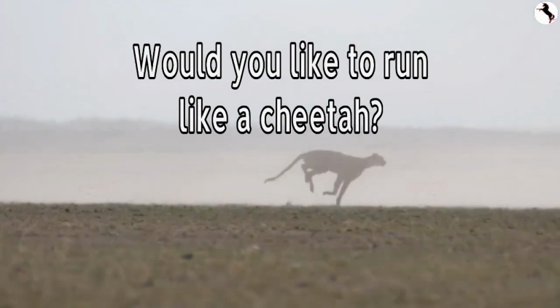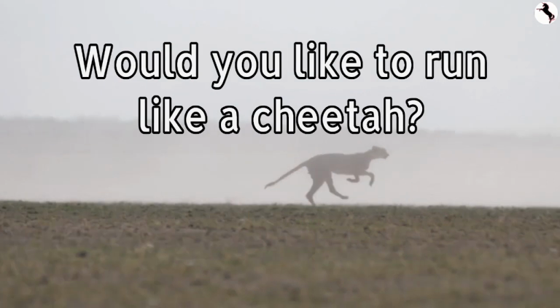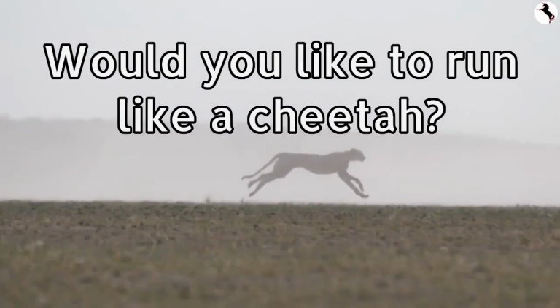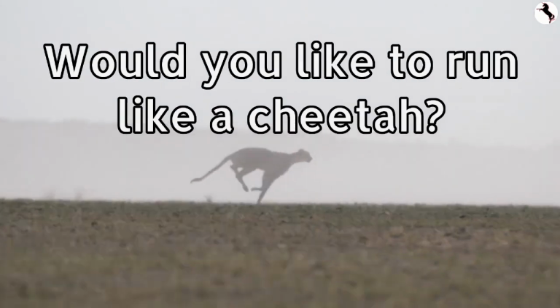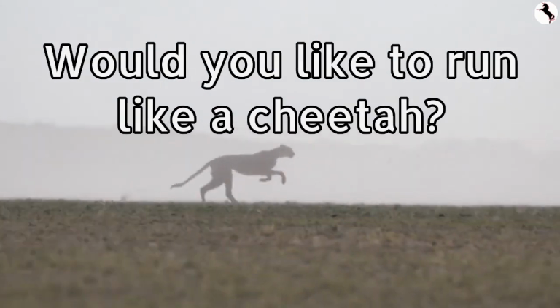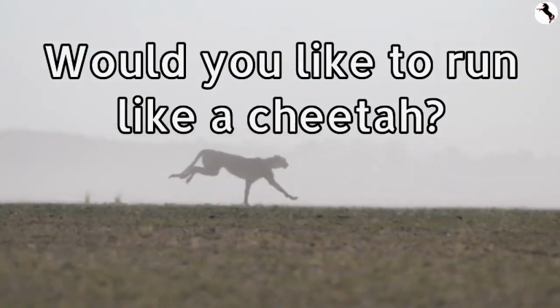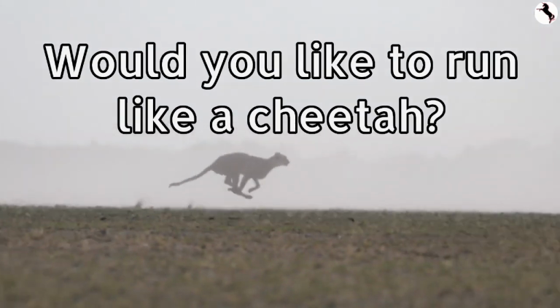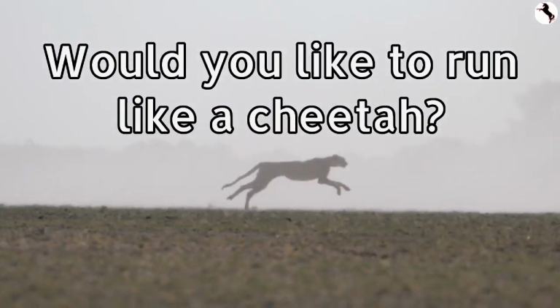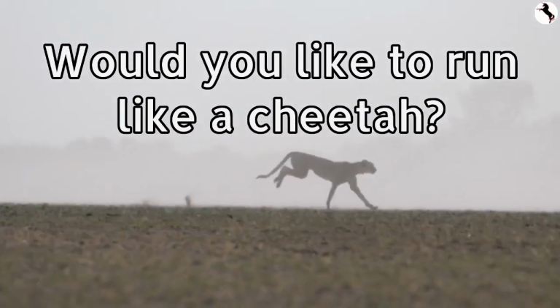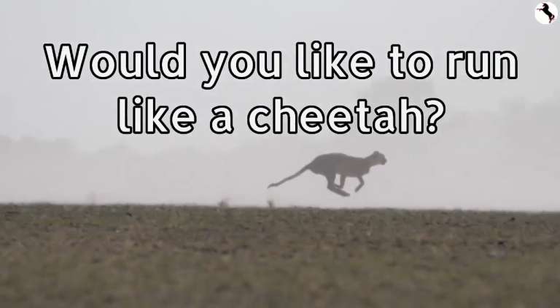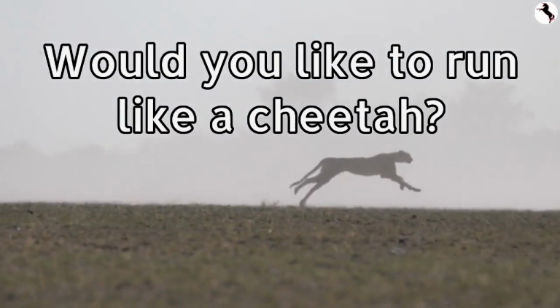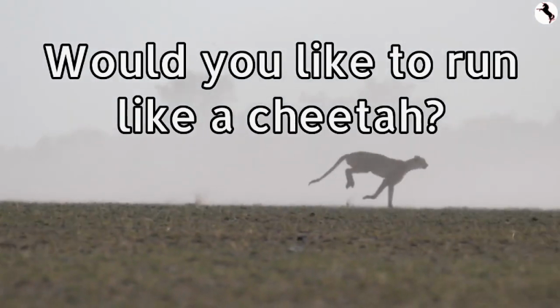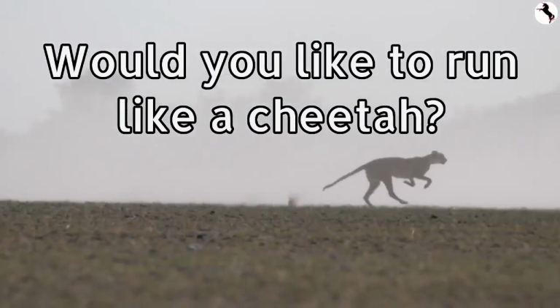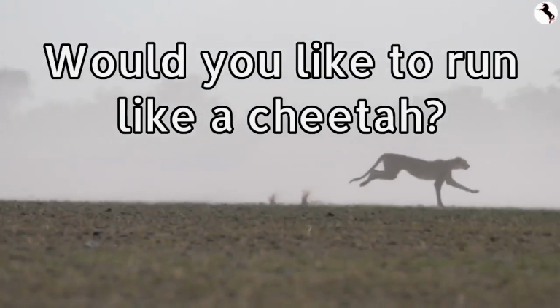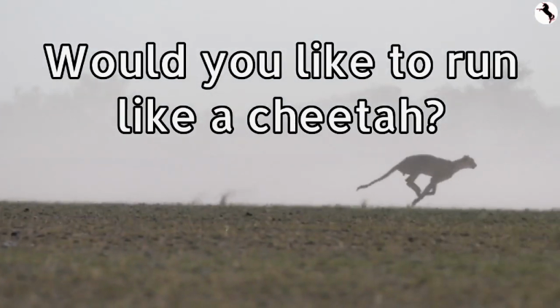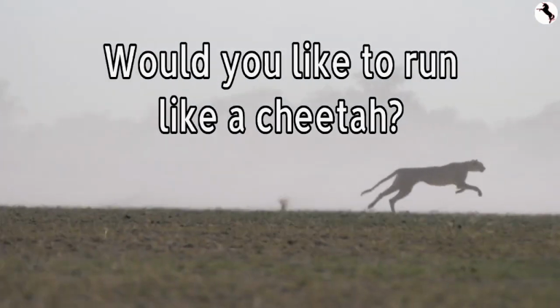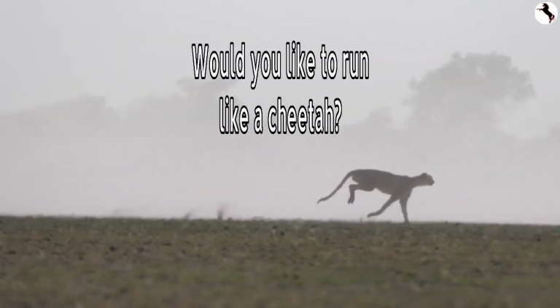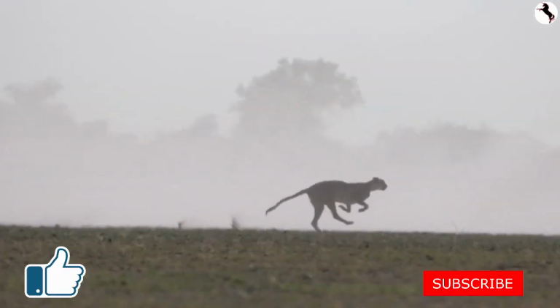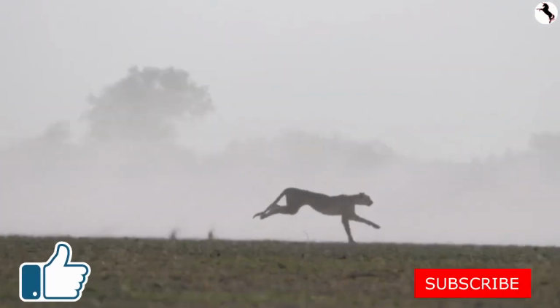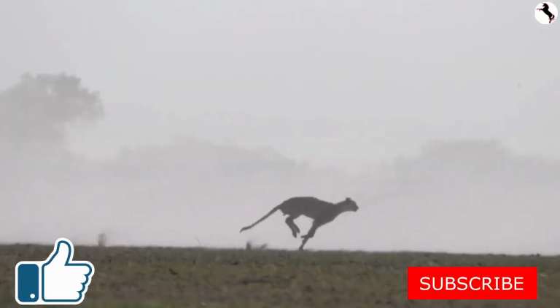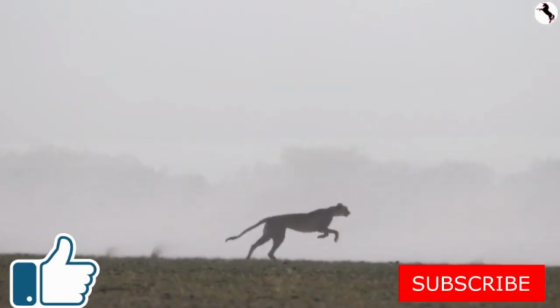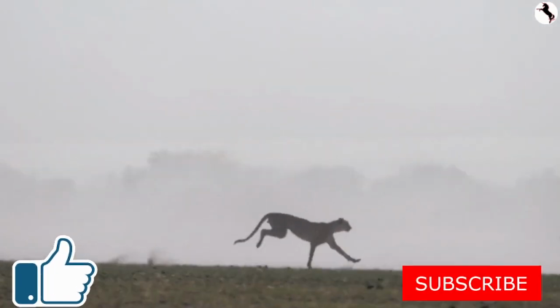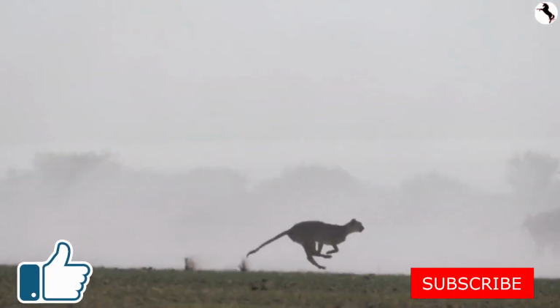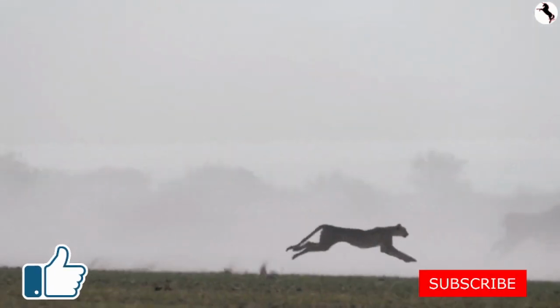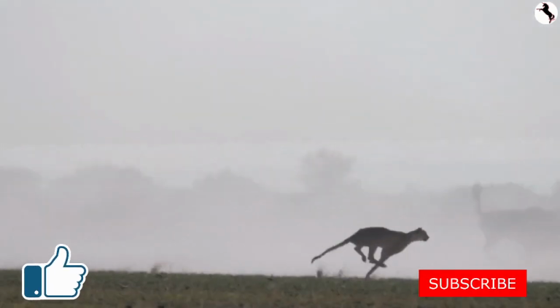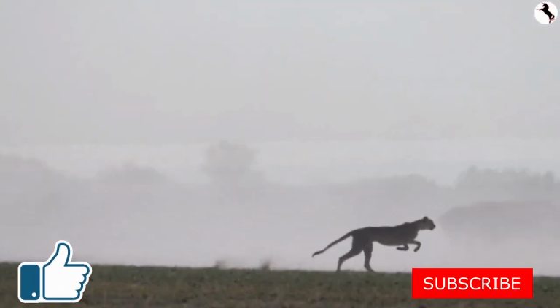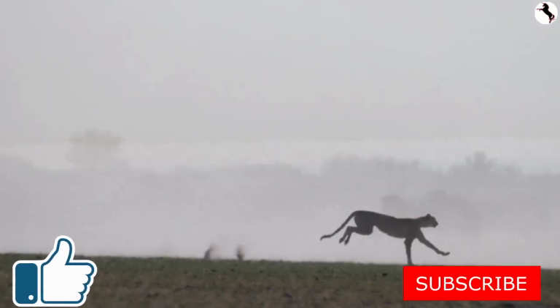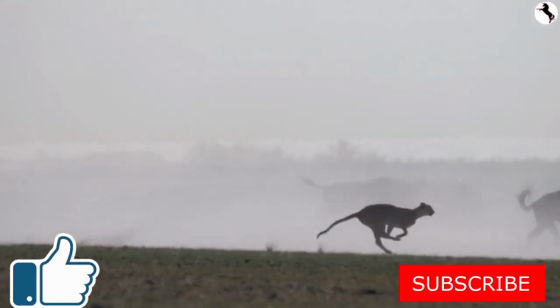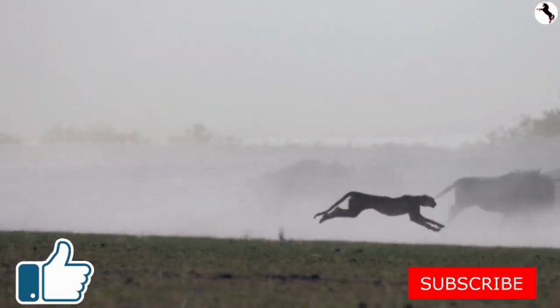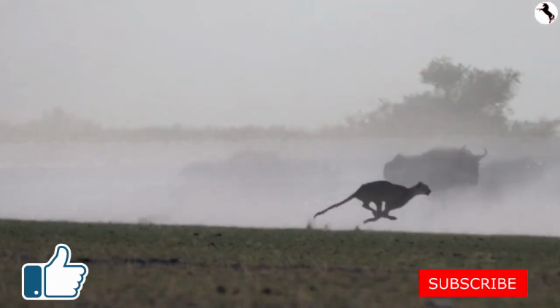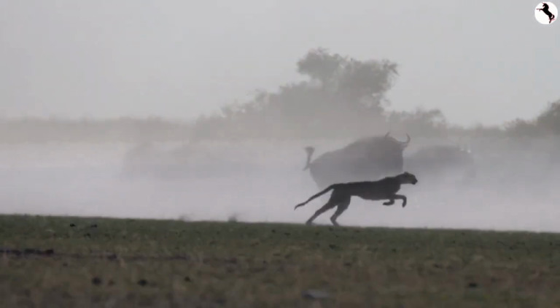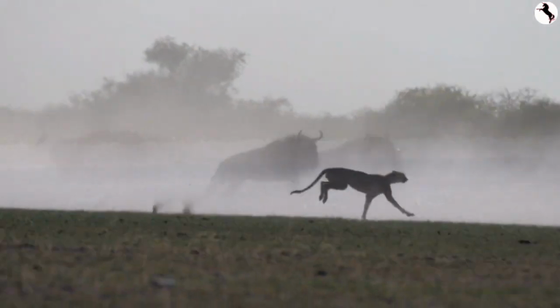Would you like to run like a cheetah? Do you like to do that?